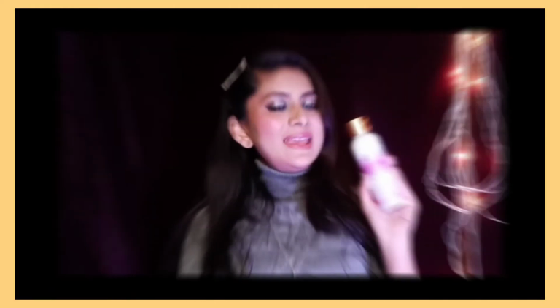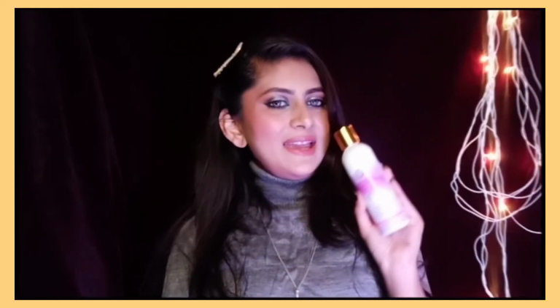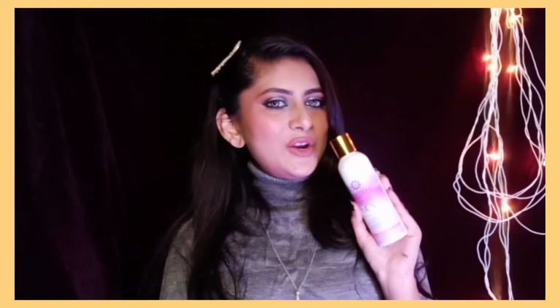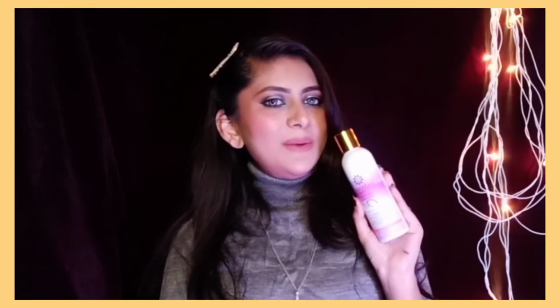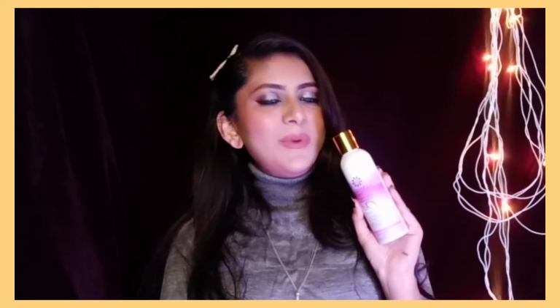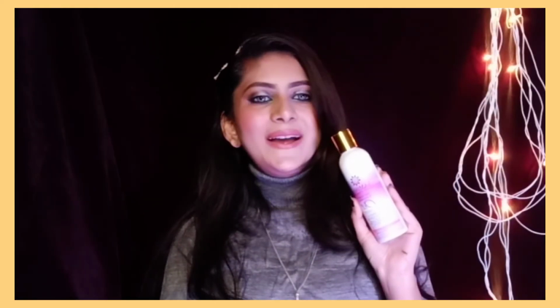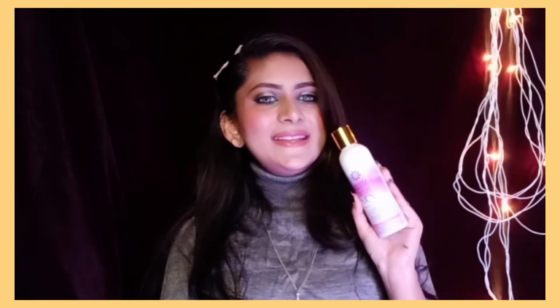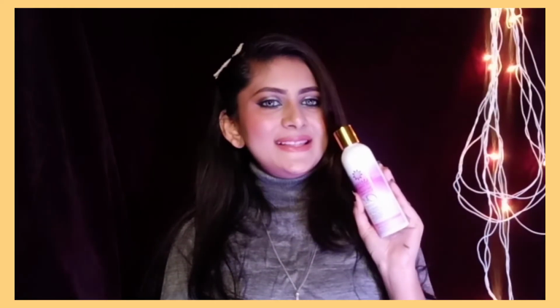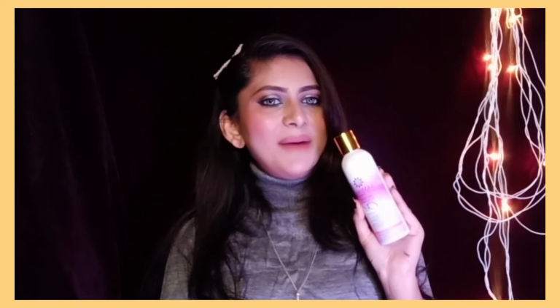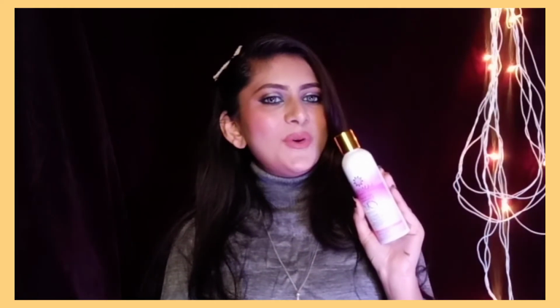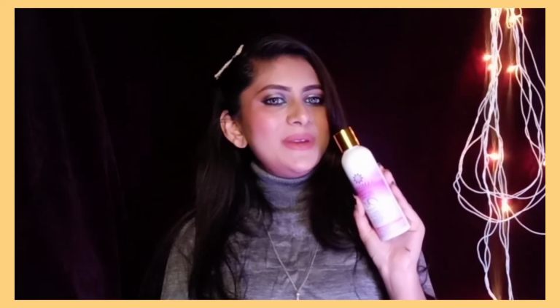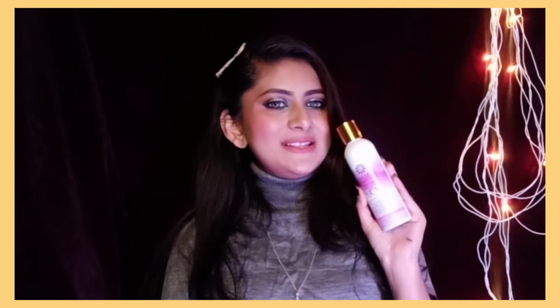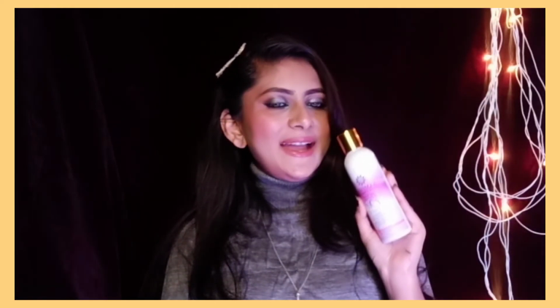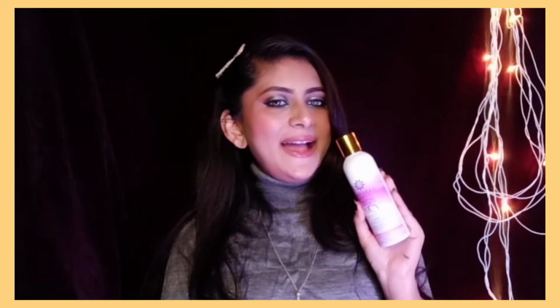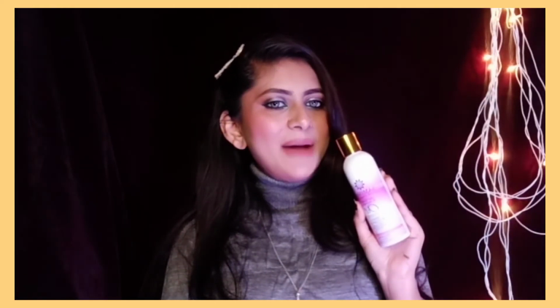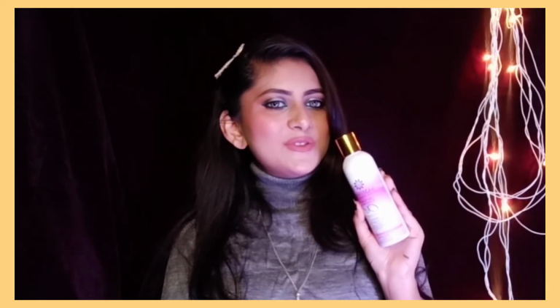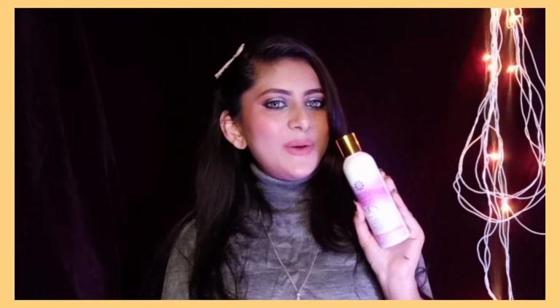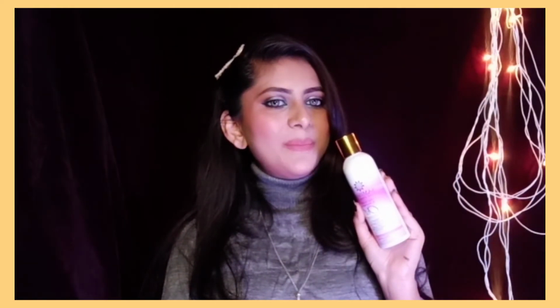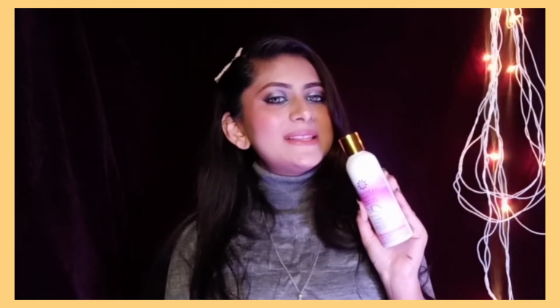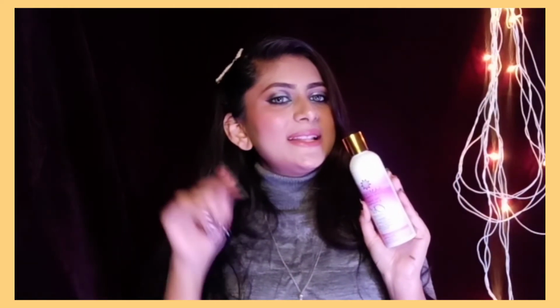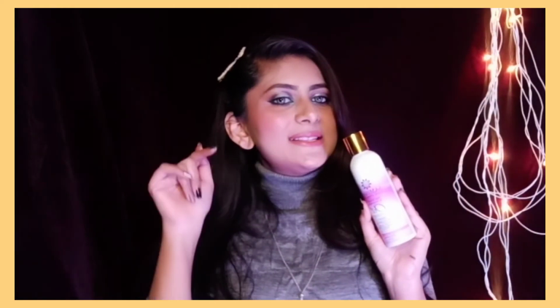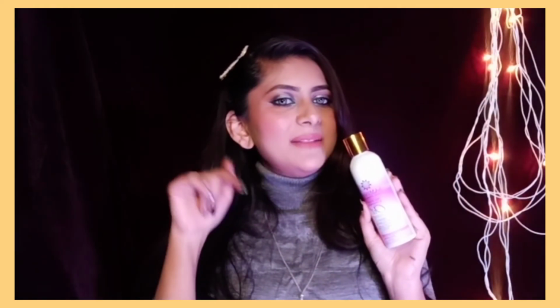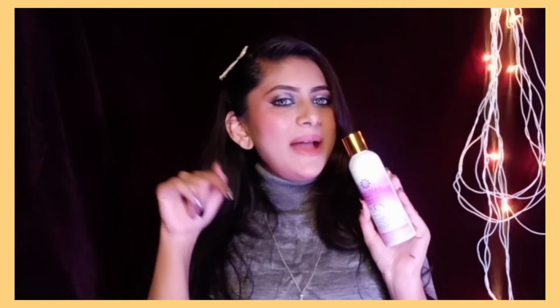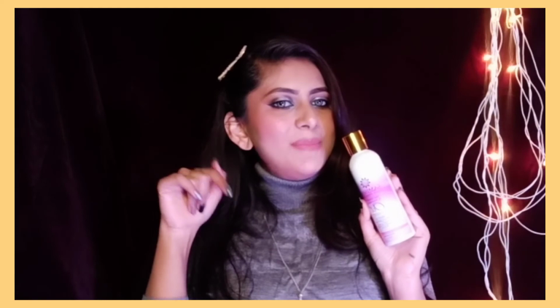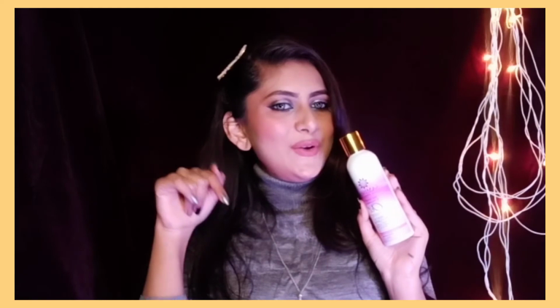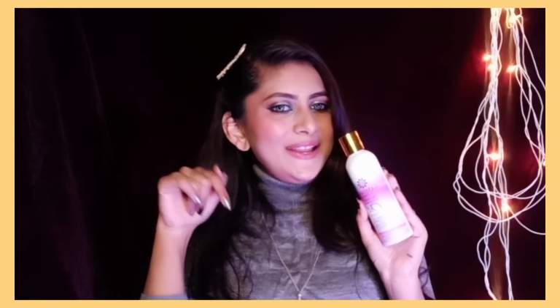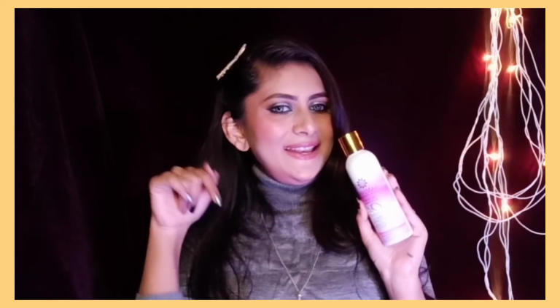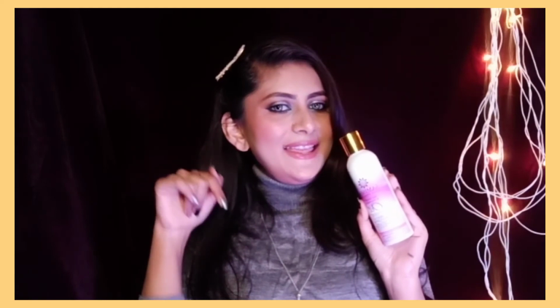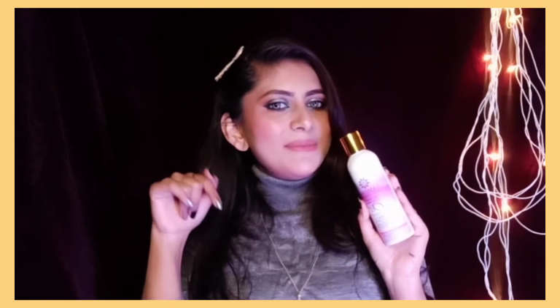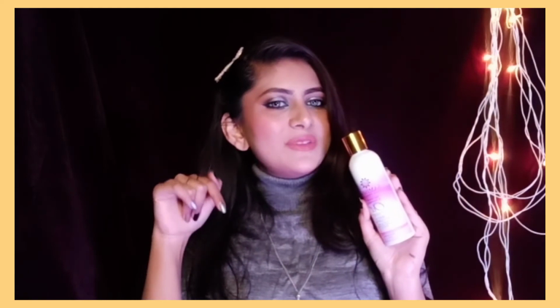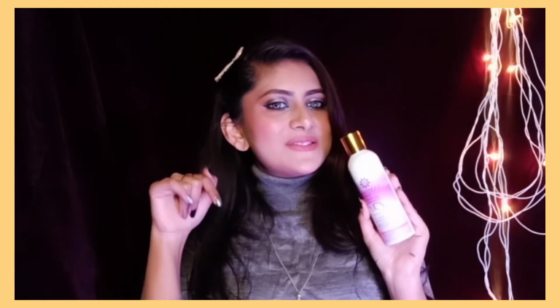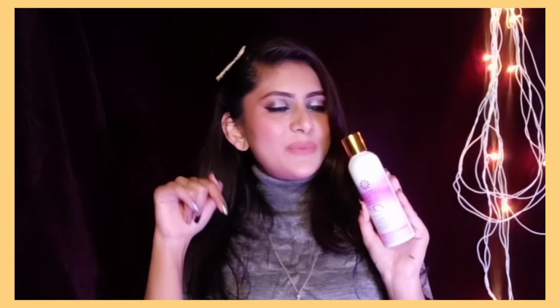This hair oil is easily found on Amazon. I will also provide a link in the description for you.